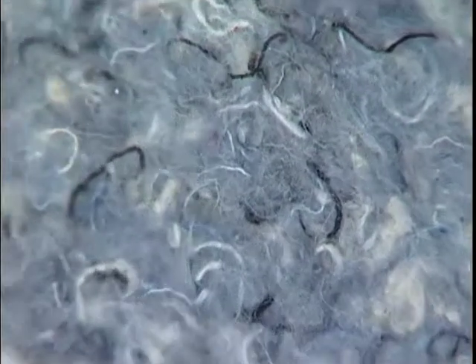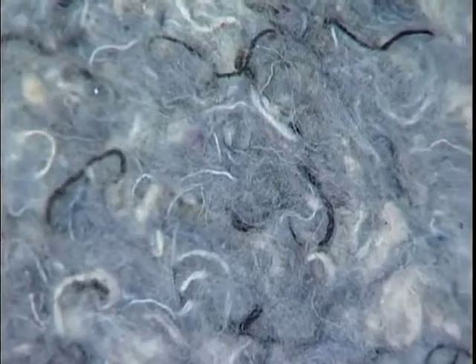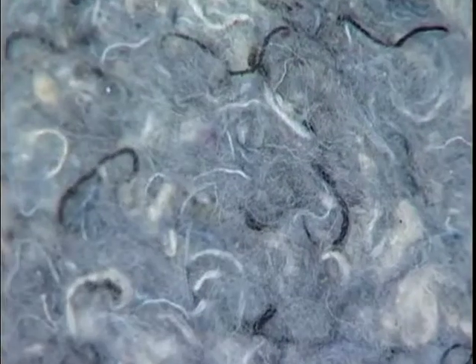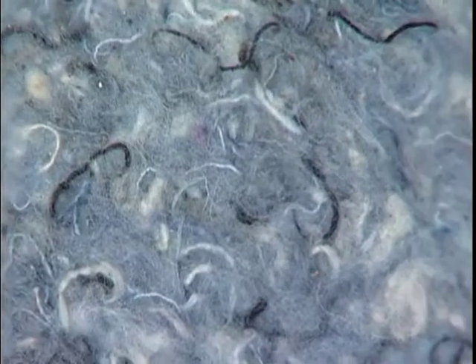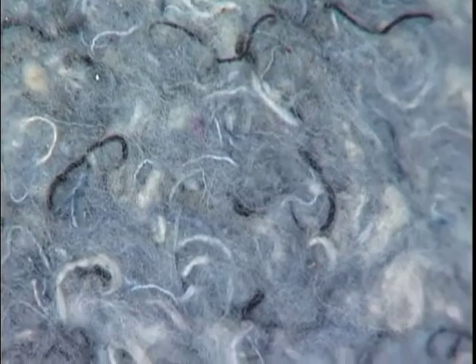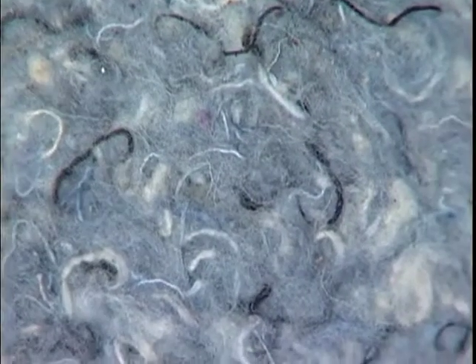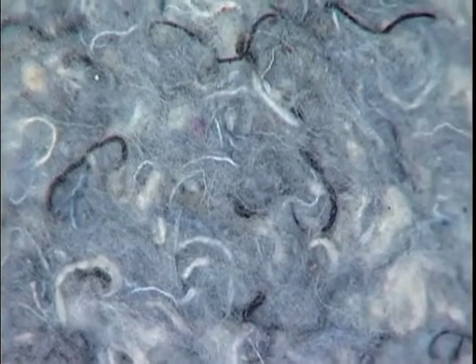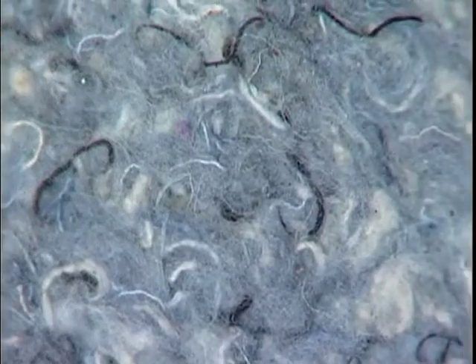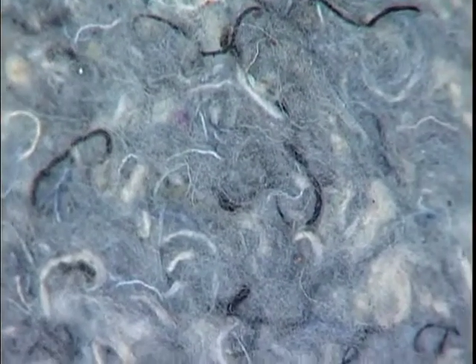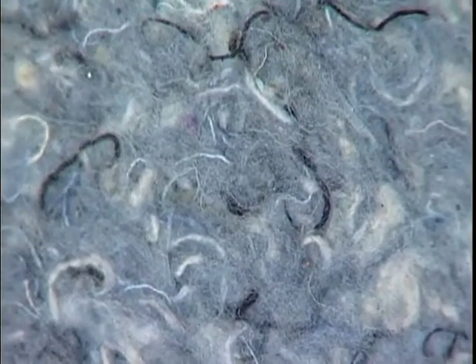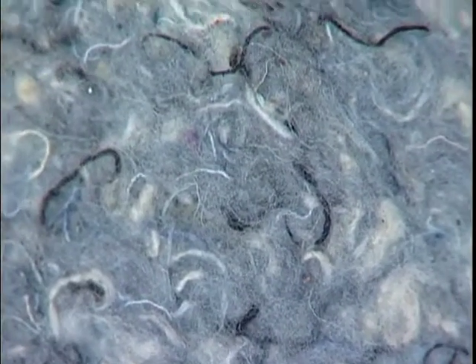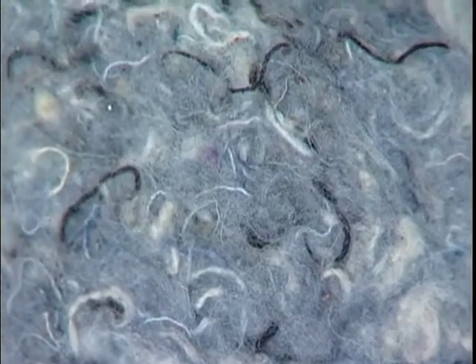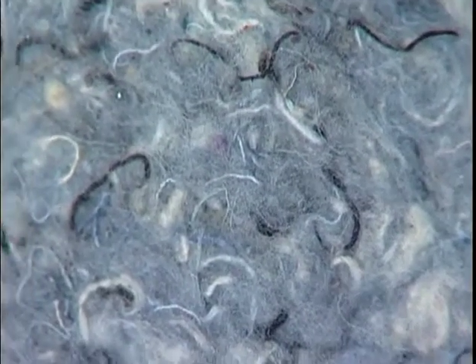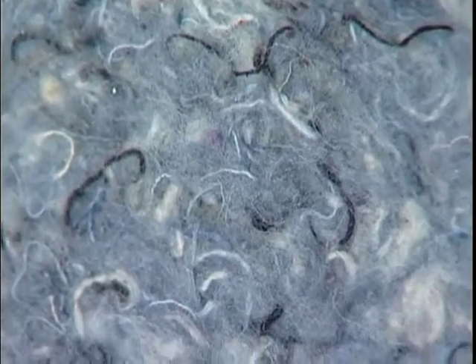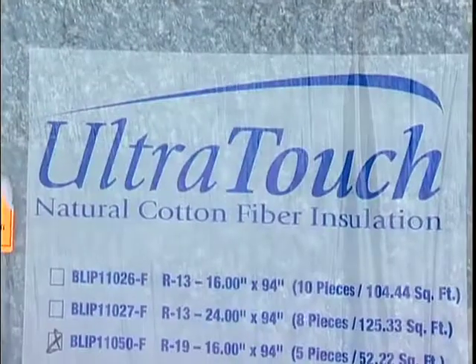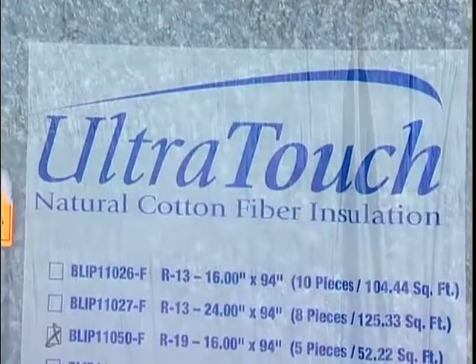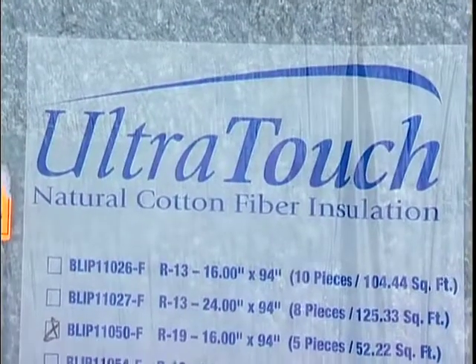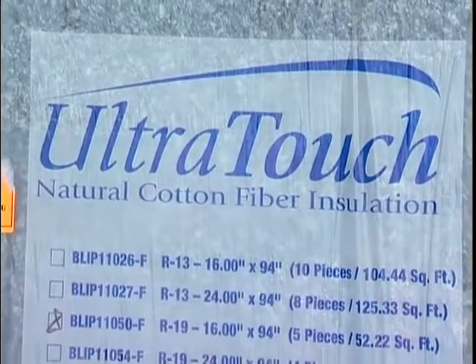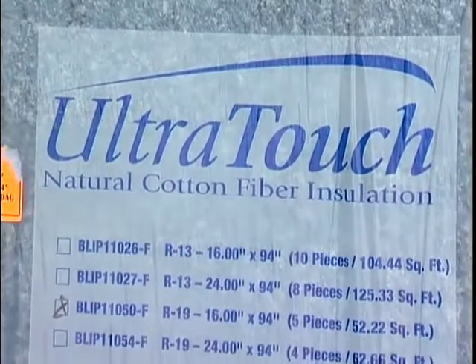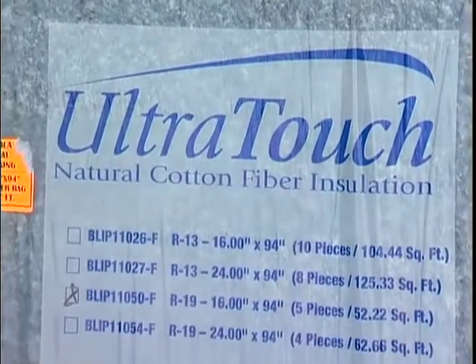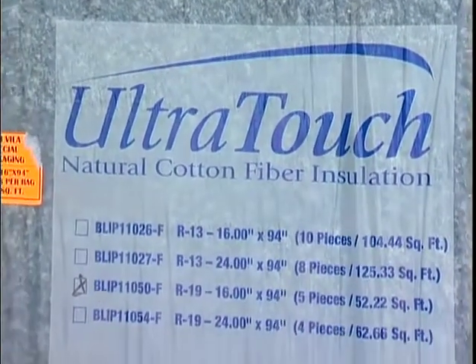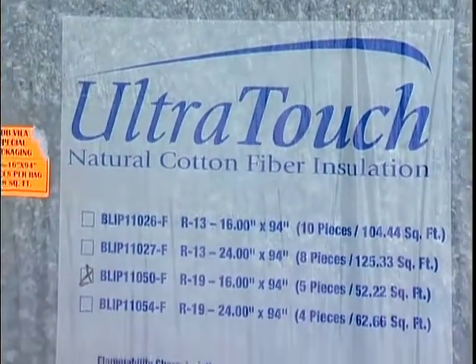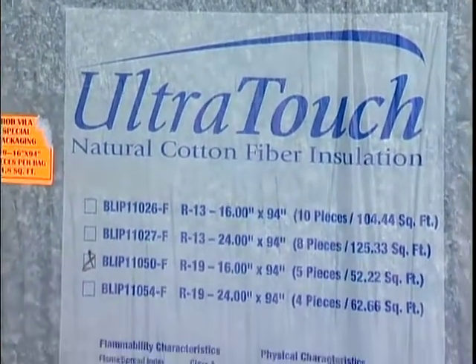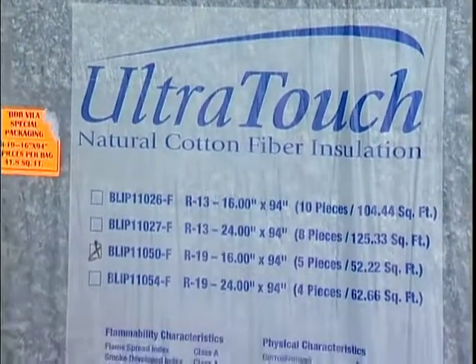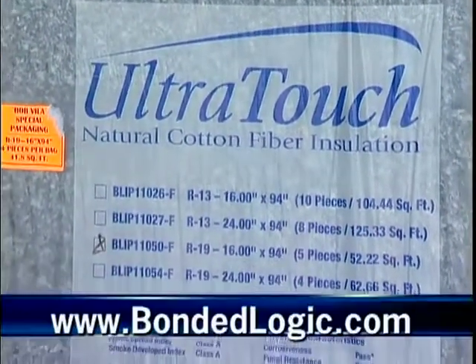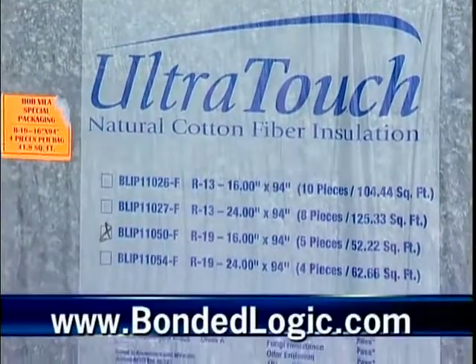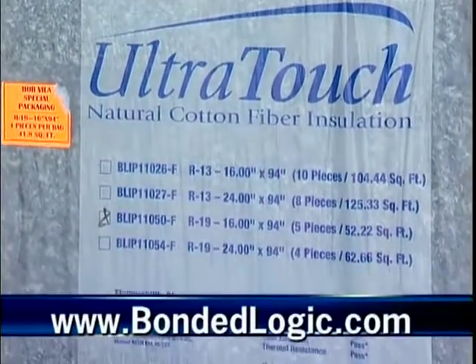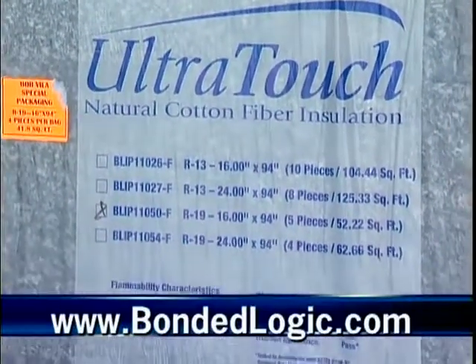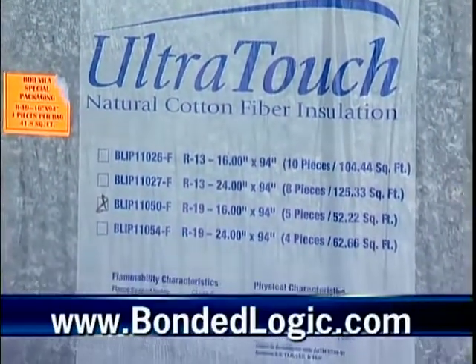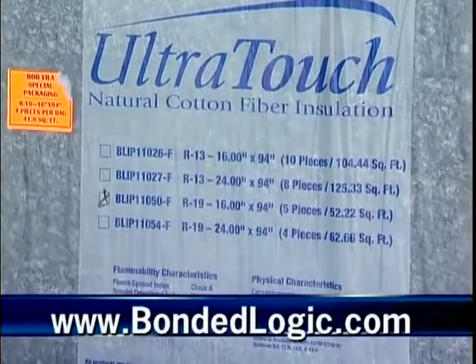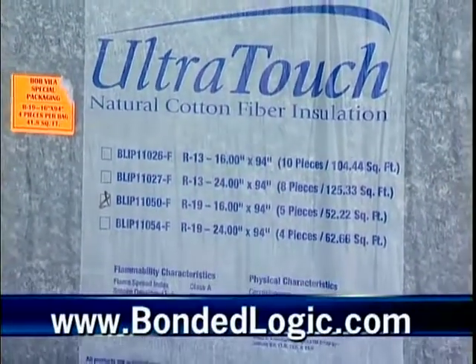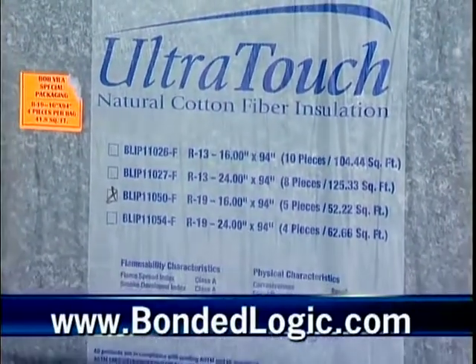If I wanted to buy this product, where would I find it? You can look on our website — we have national distribution set up right now. Is that bondedlogic.com? Yes, it is.